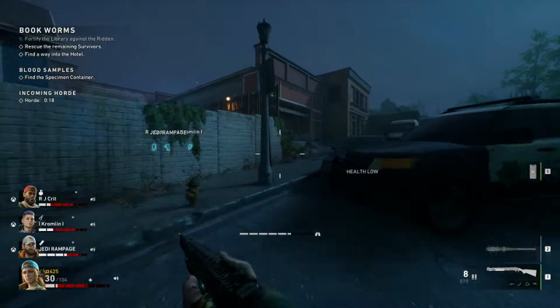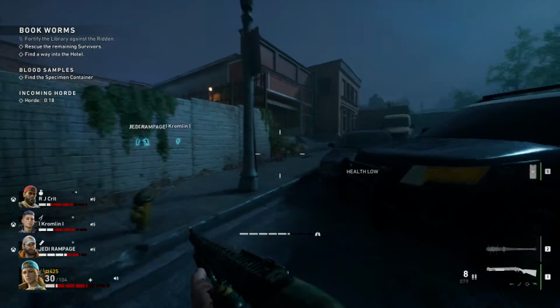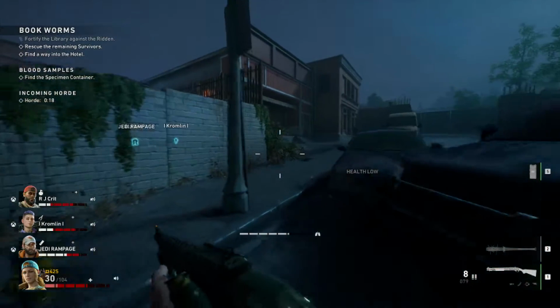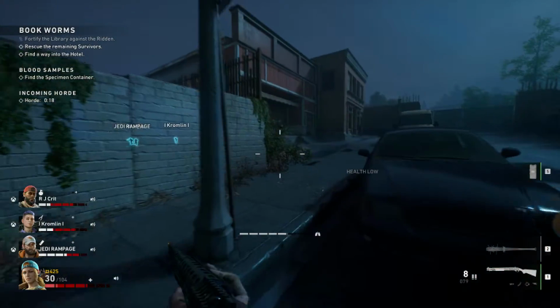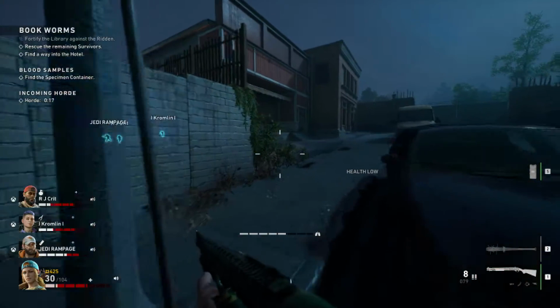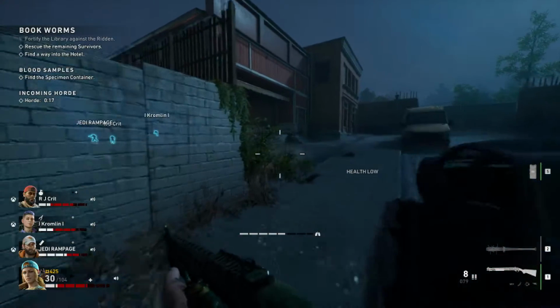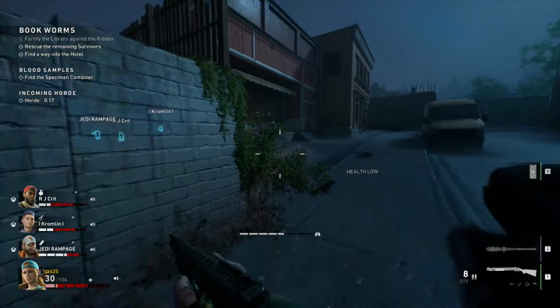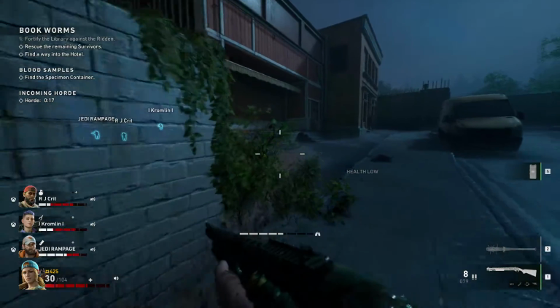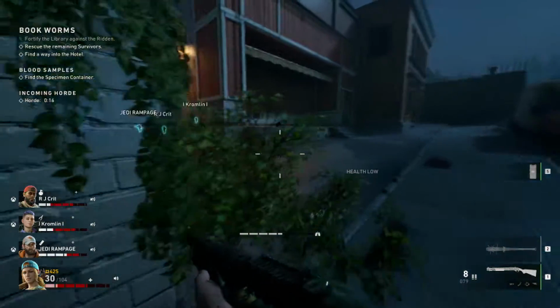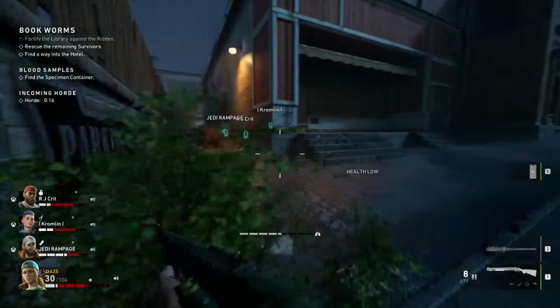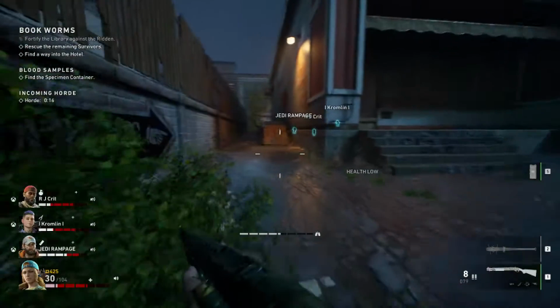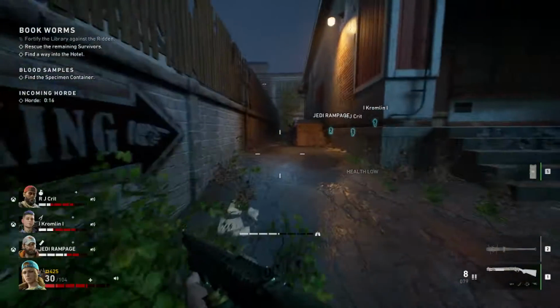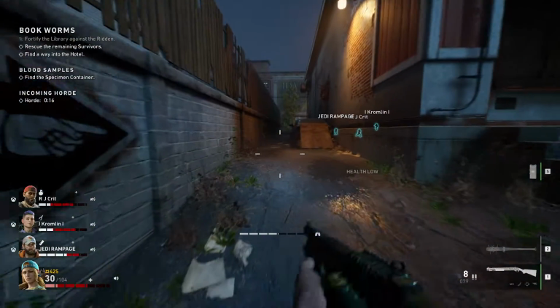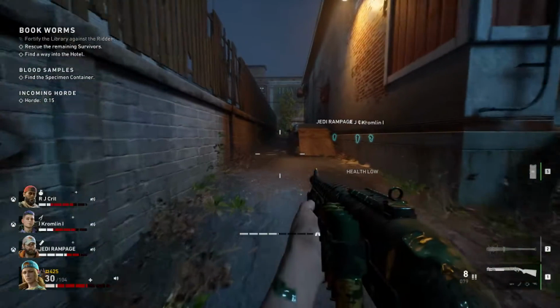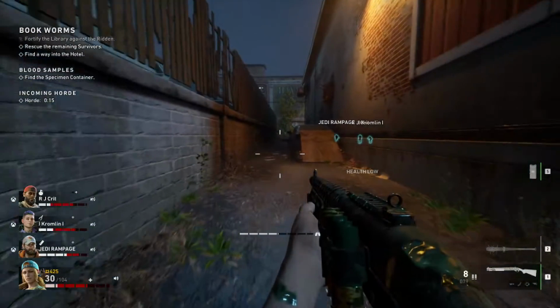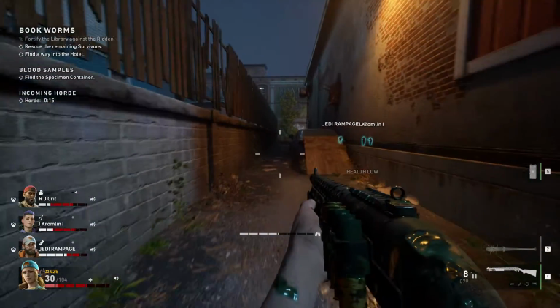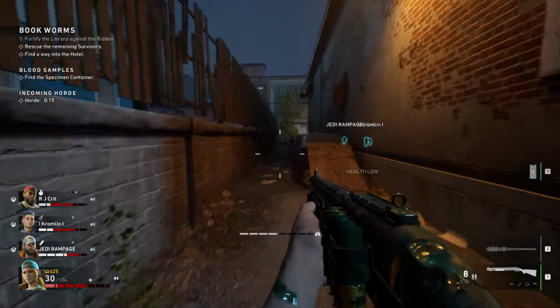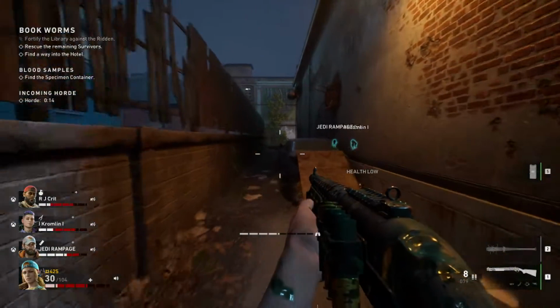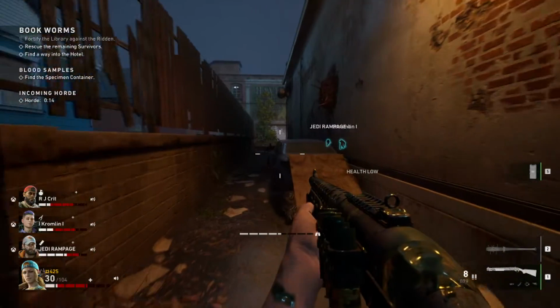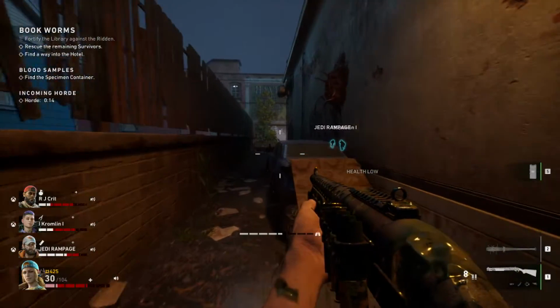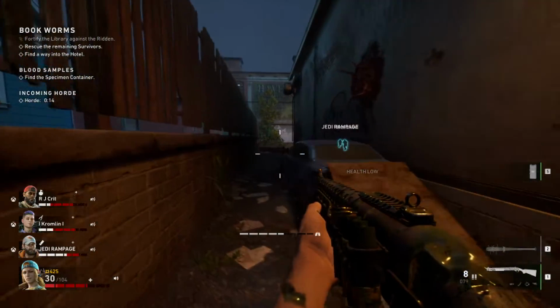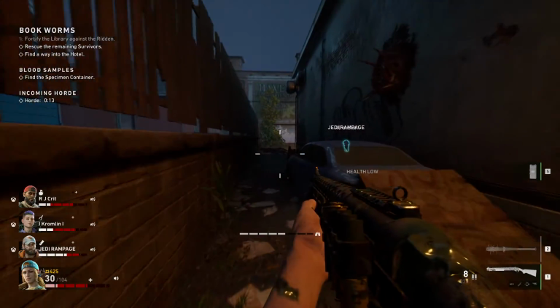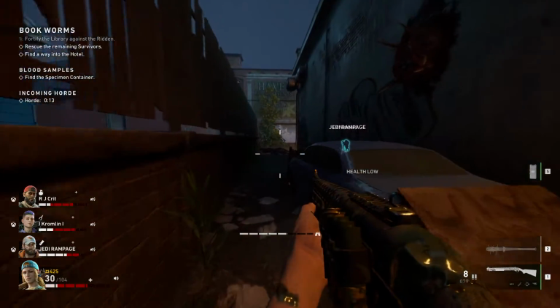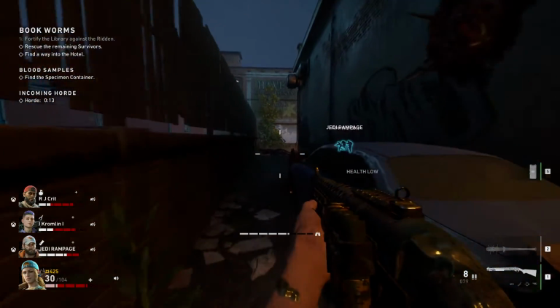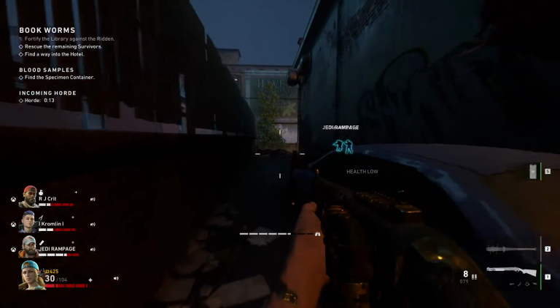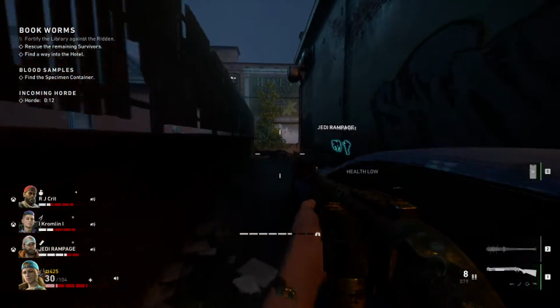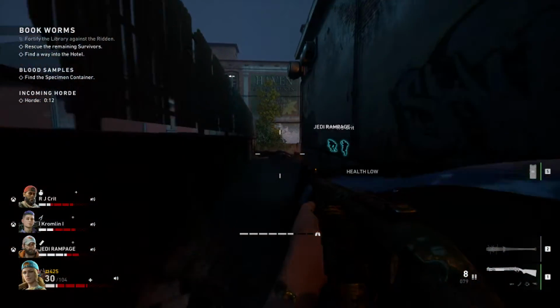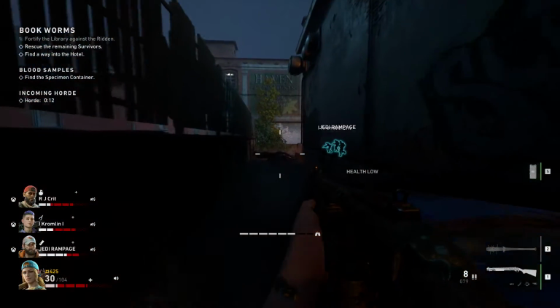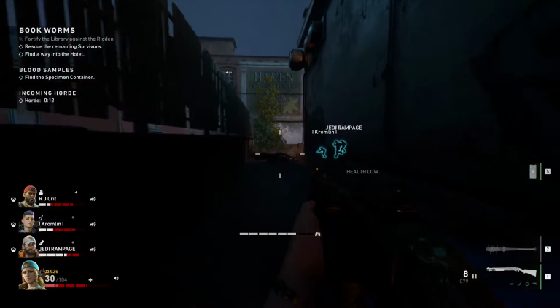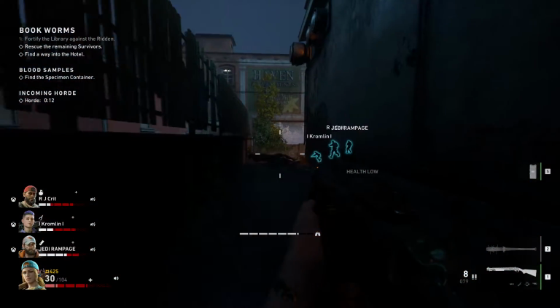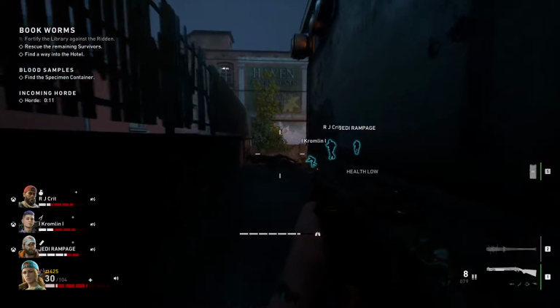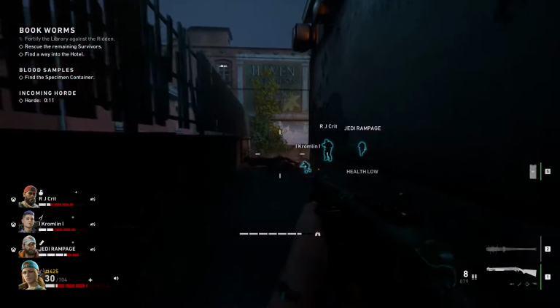Eventually you'll come to a point where you reach stairs. There will be, I believe, propane tanks at the bottom. You shoot those and that'll open up a doorway.